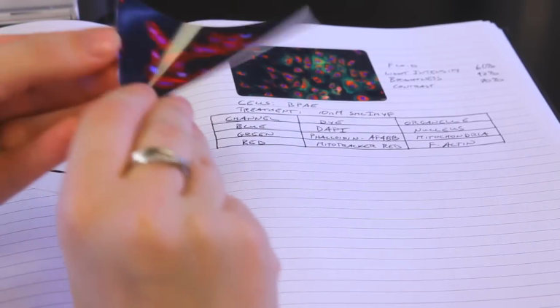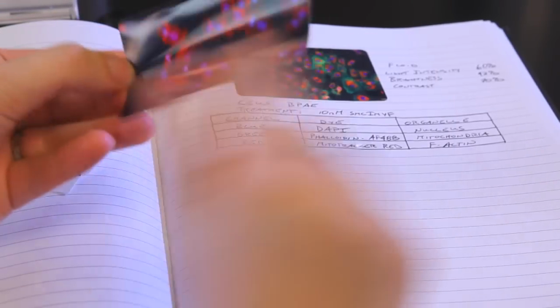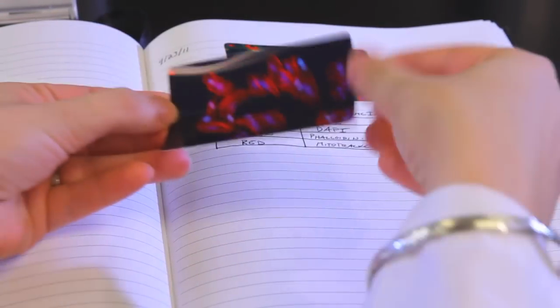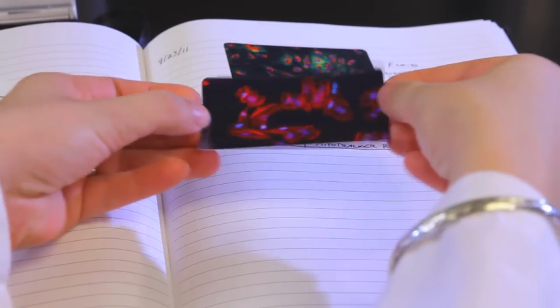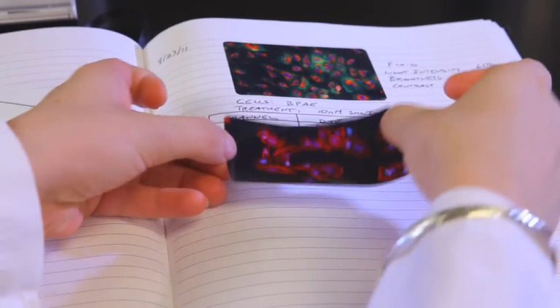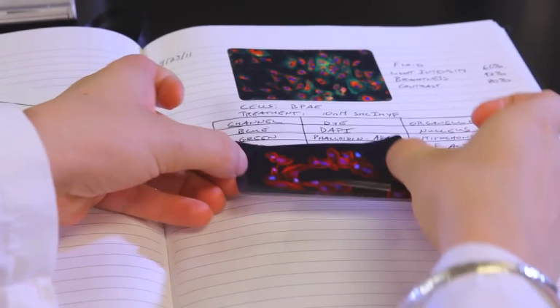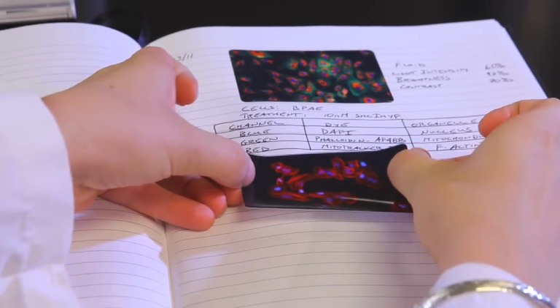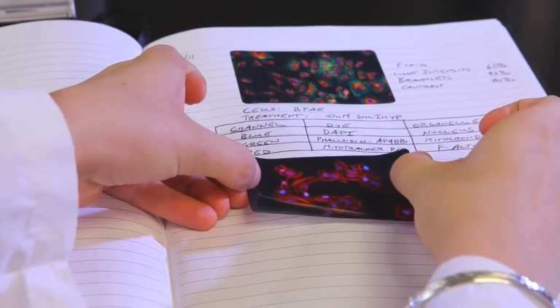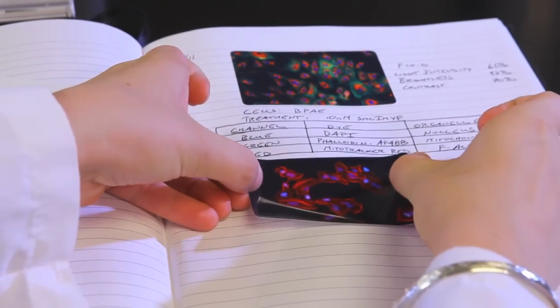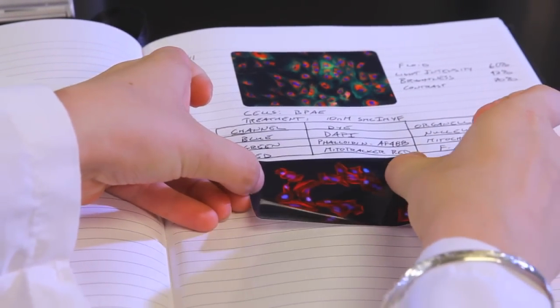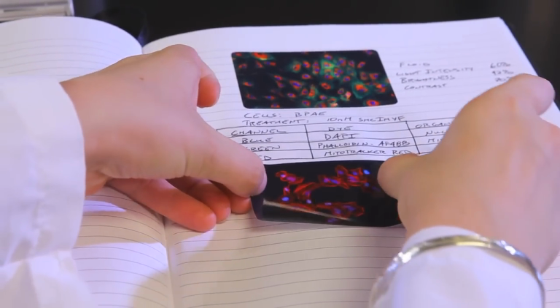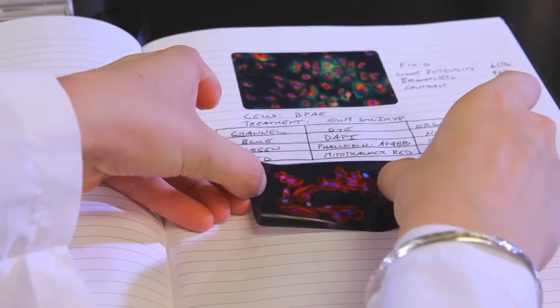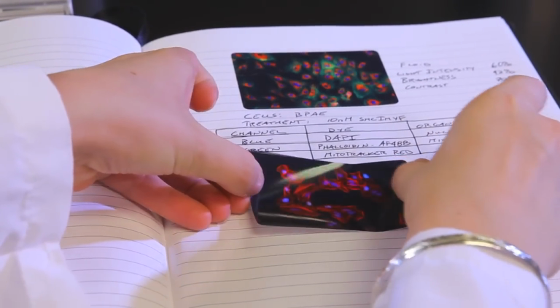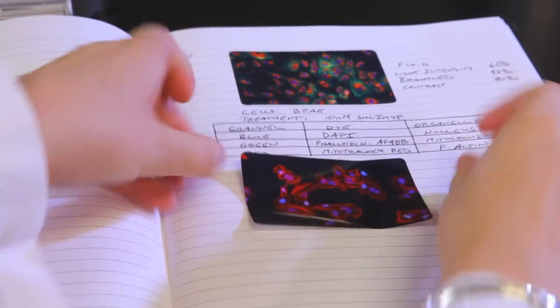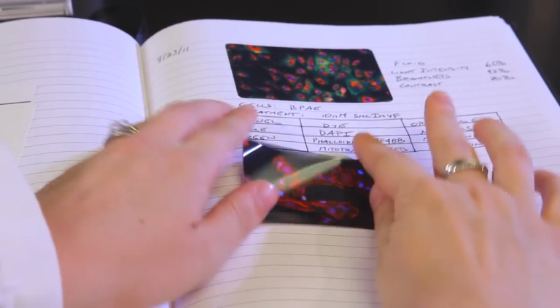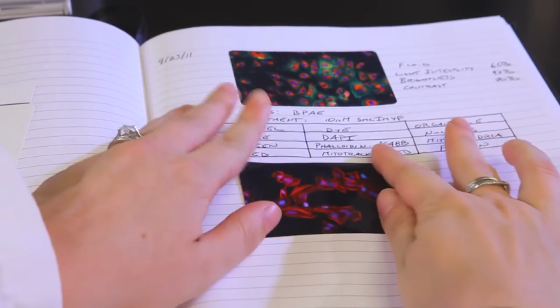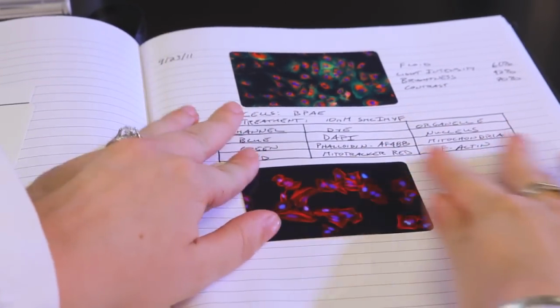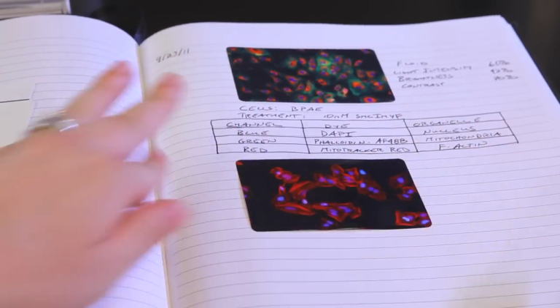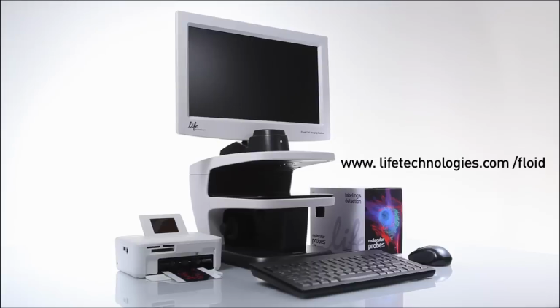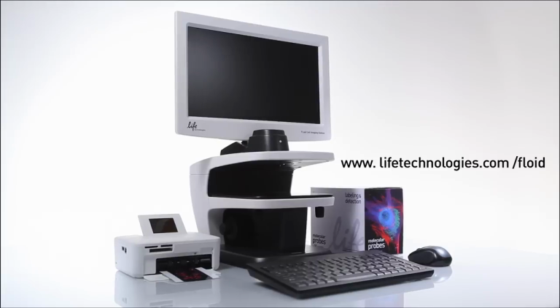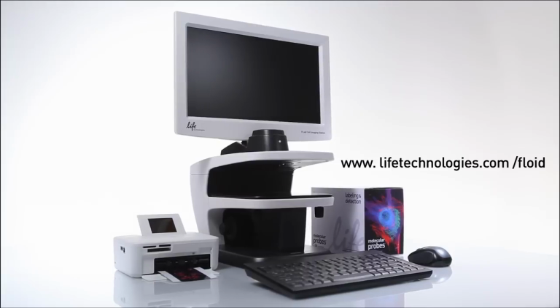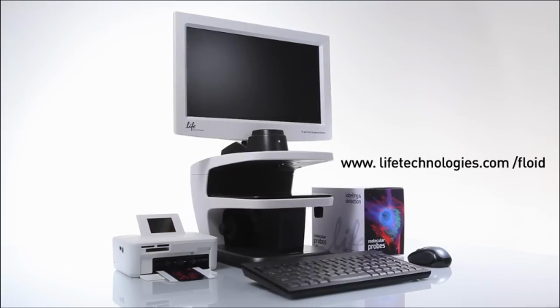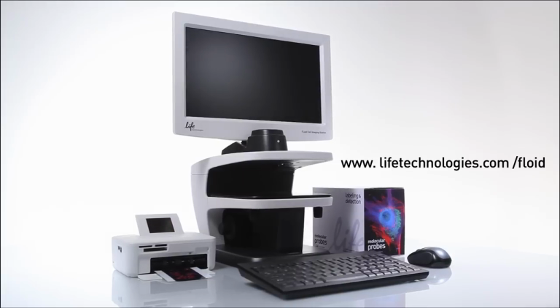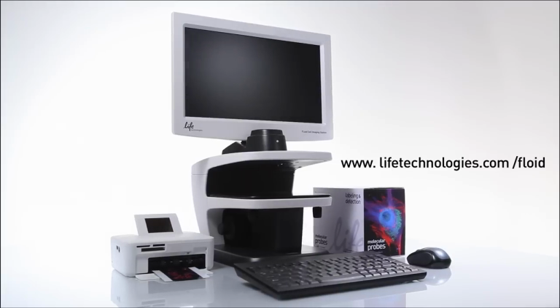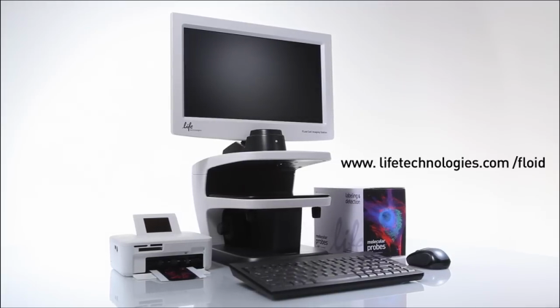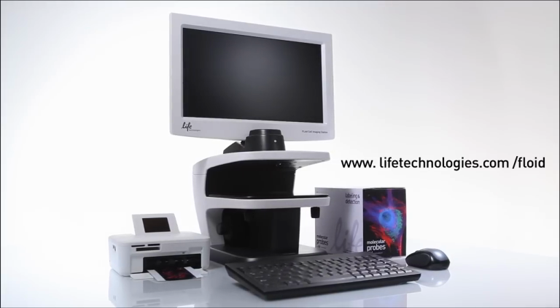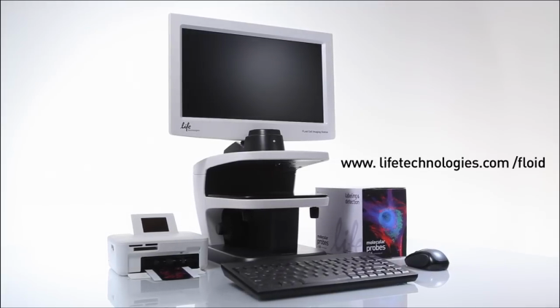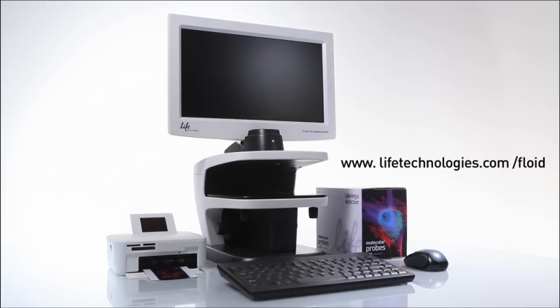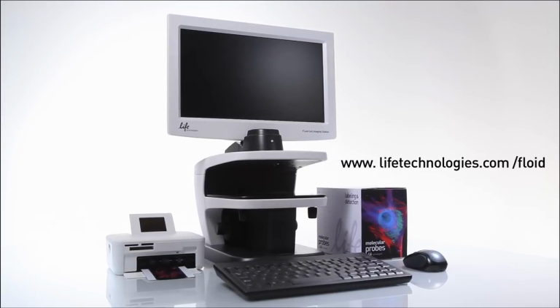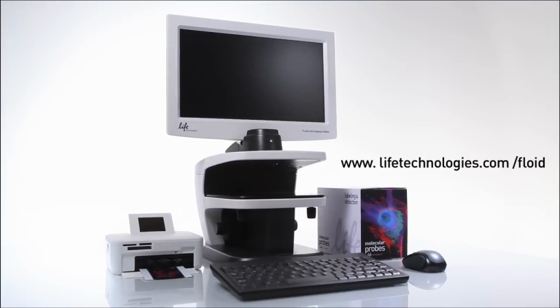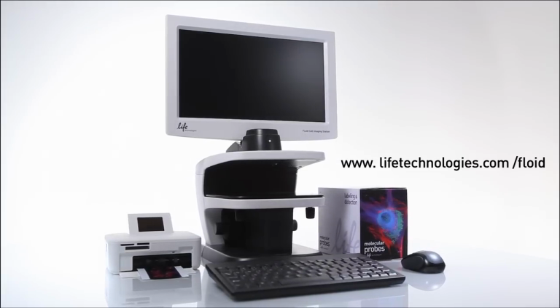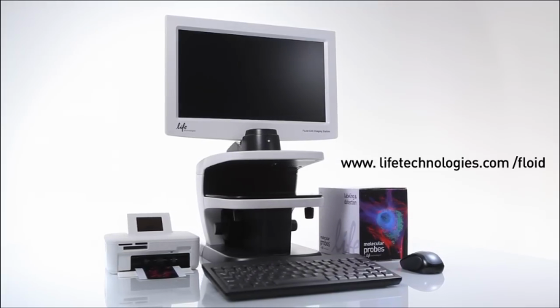For more information on the Floyd Cell Imaging Station, visit www.lifetechnologies.com.